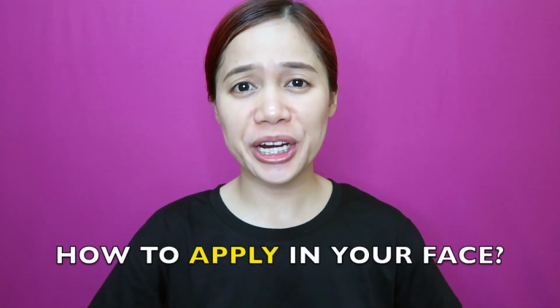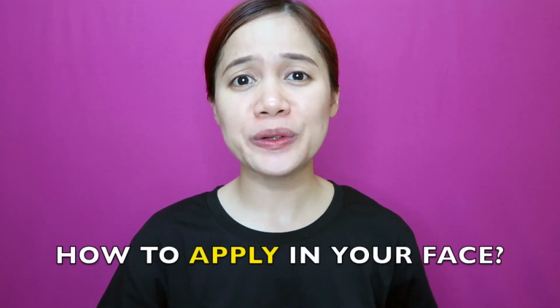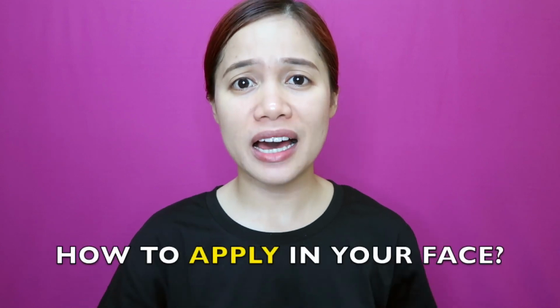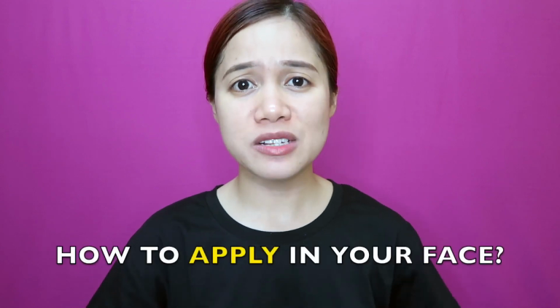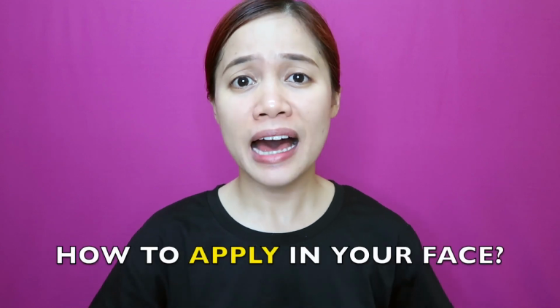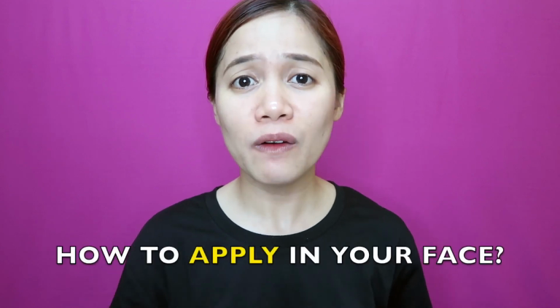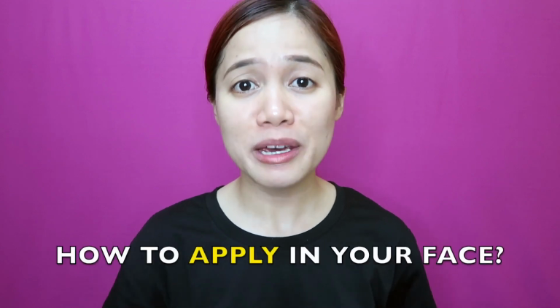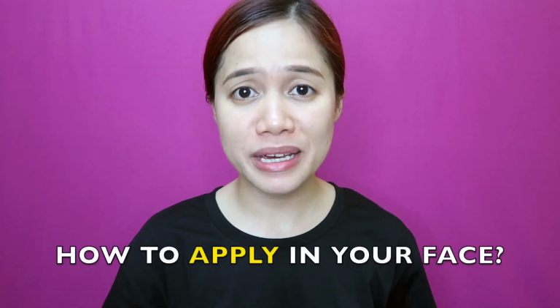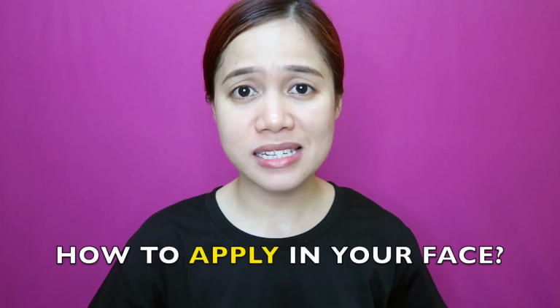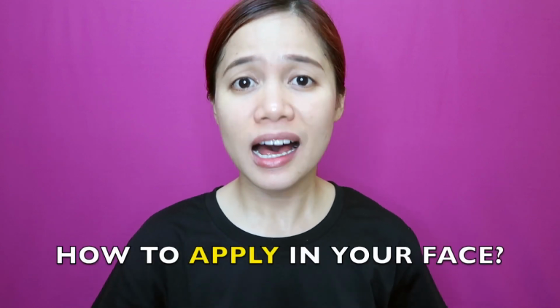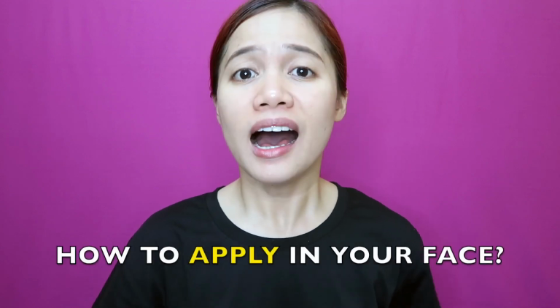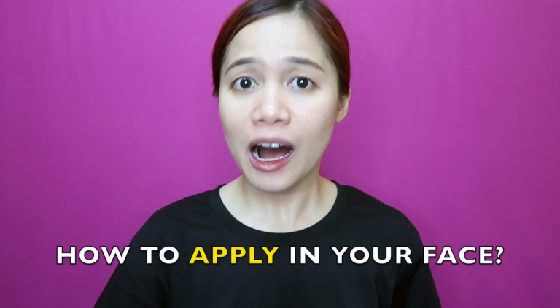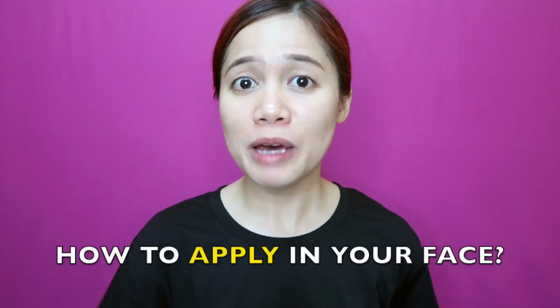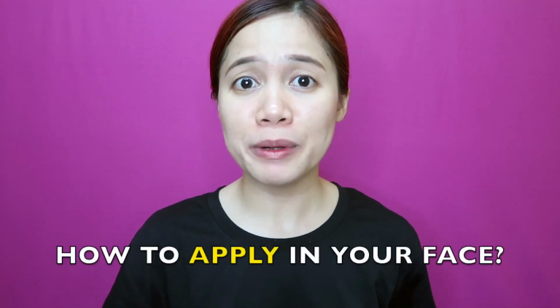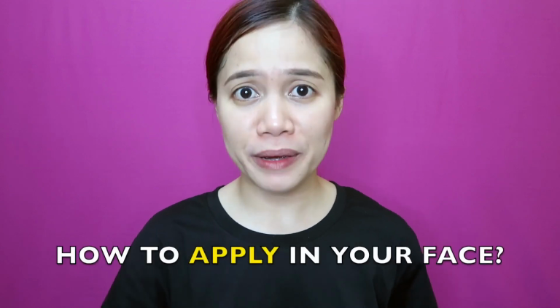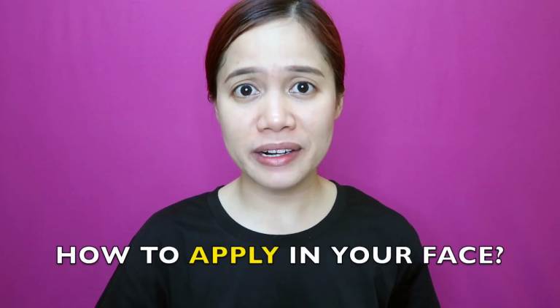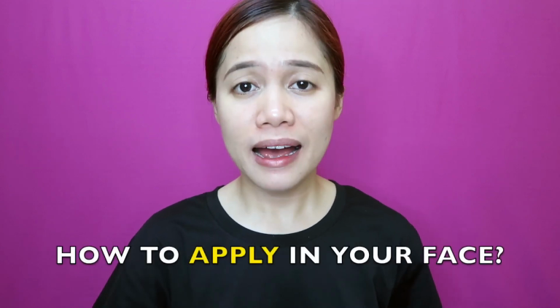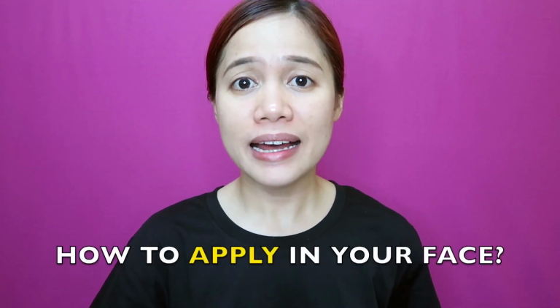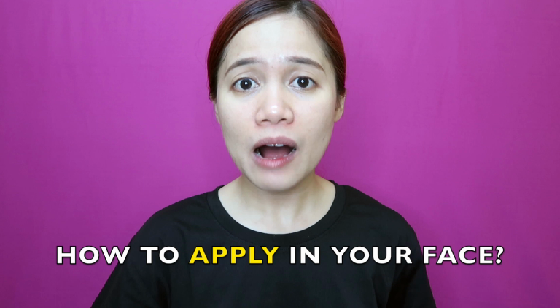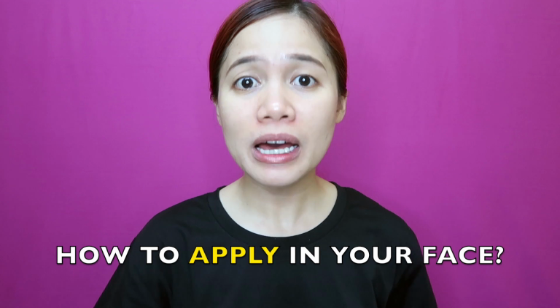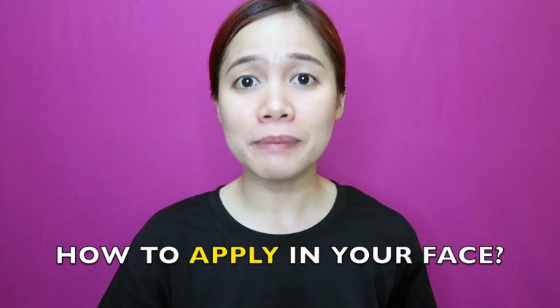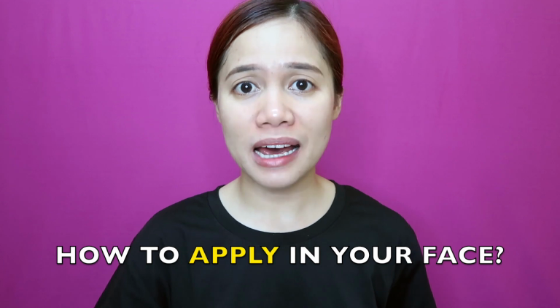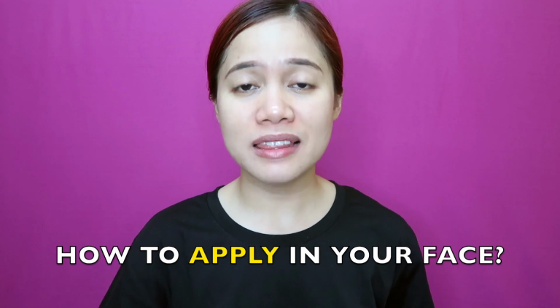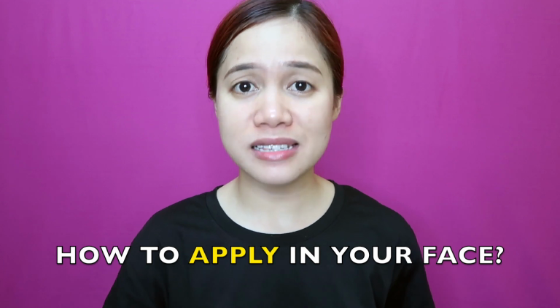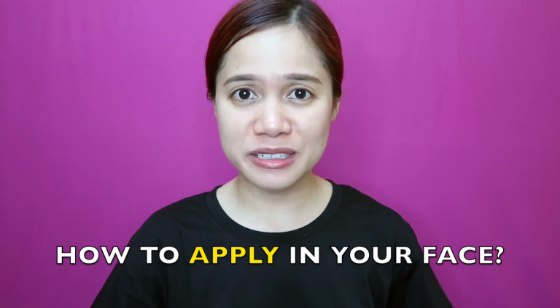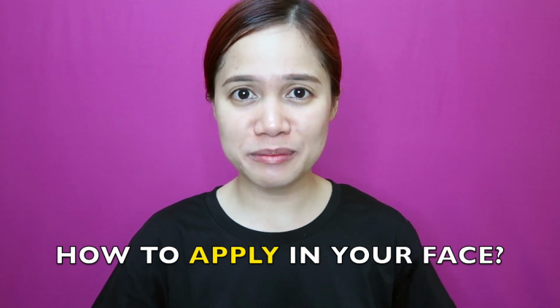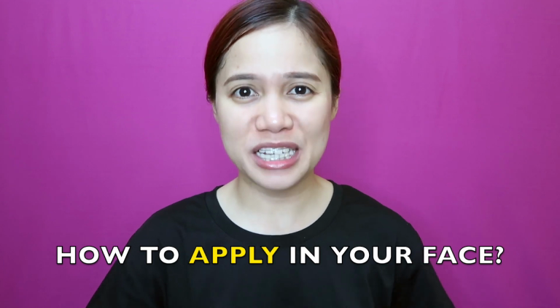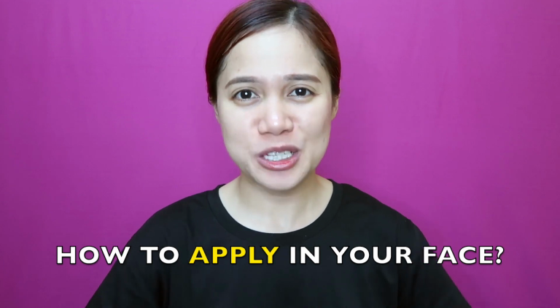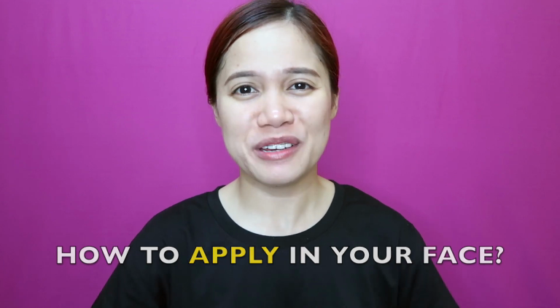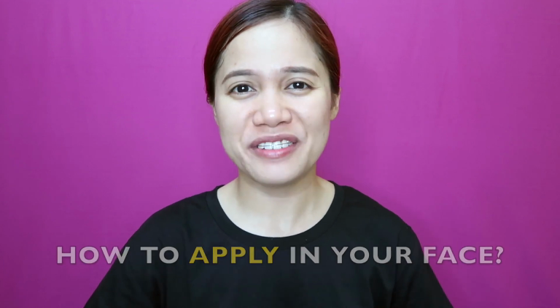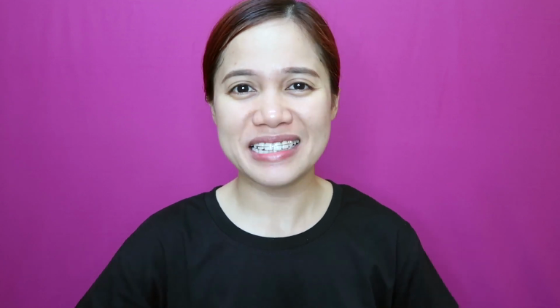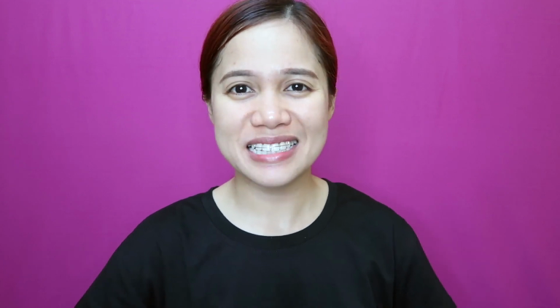In my next video, I'm gonna share how I mix, how I prepare, and how I apply the serum onto my face.